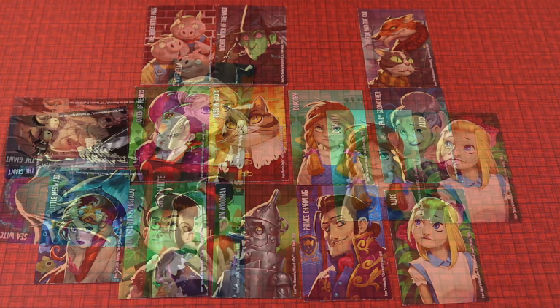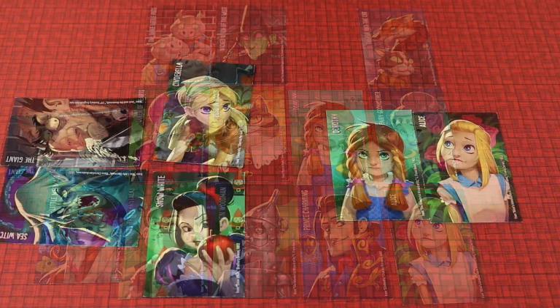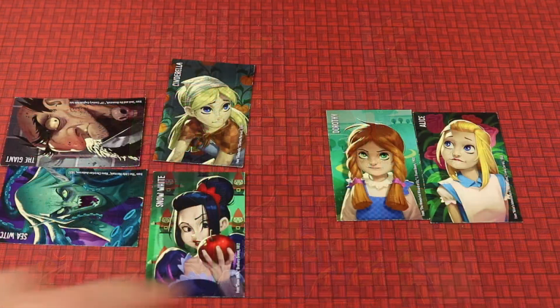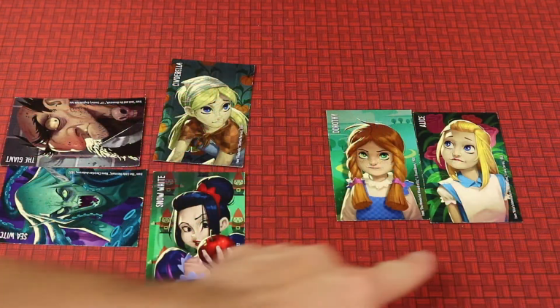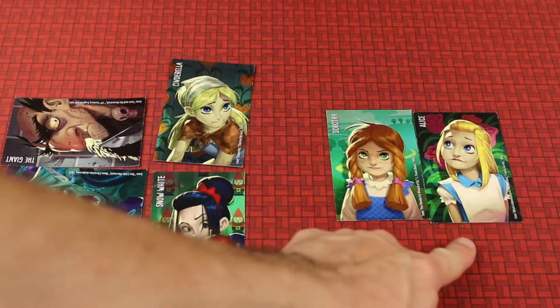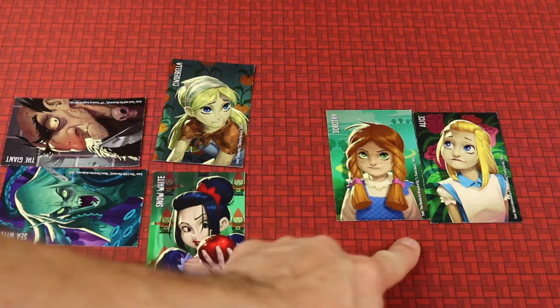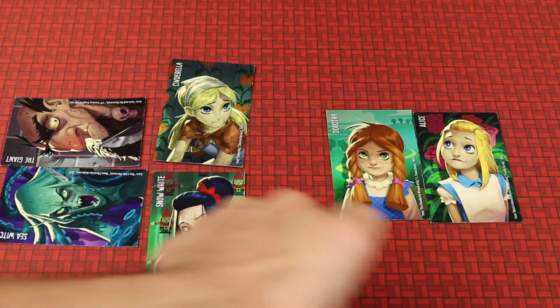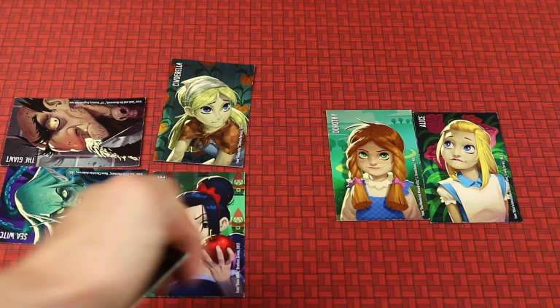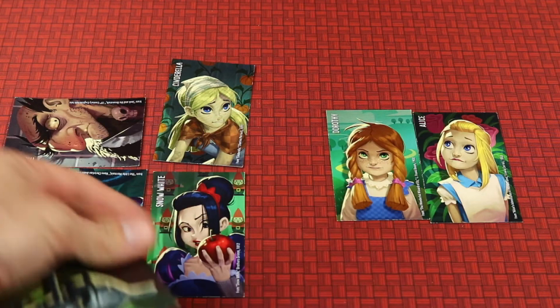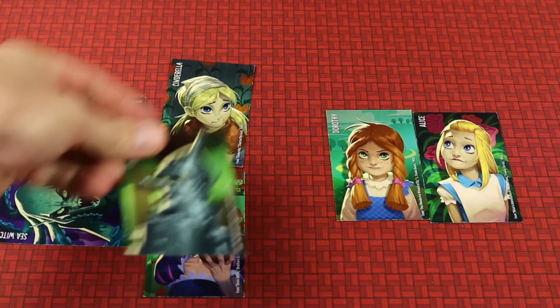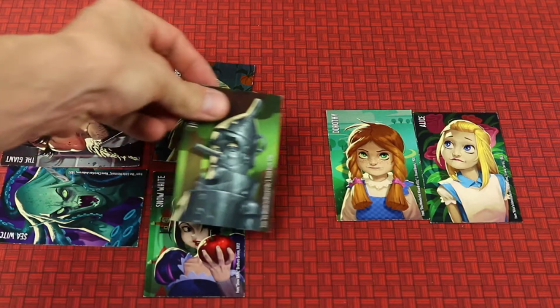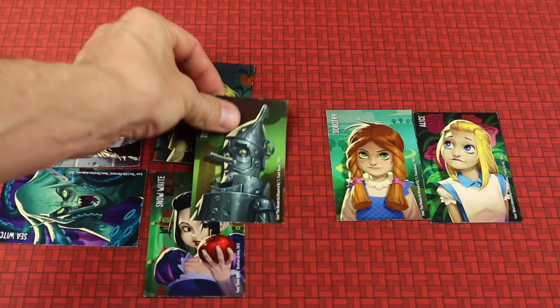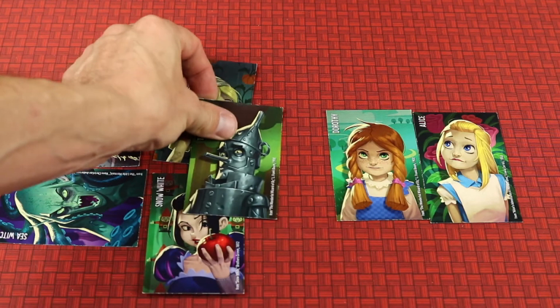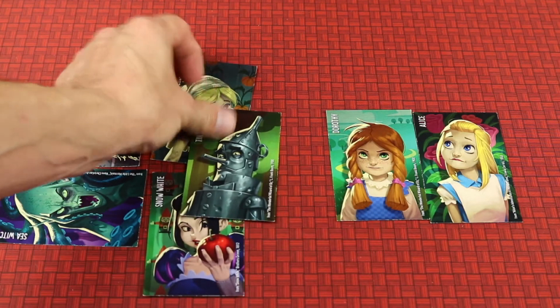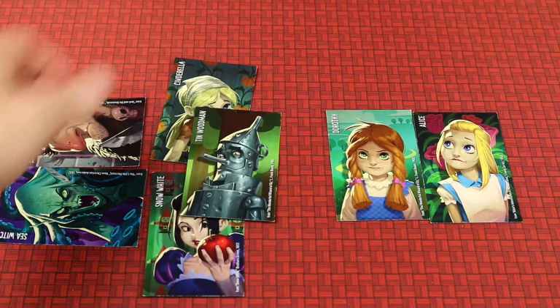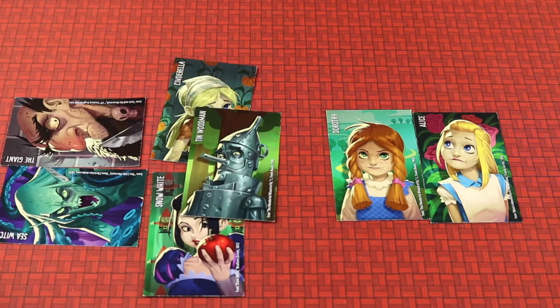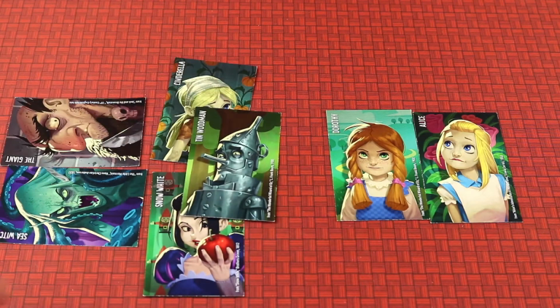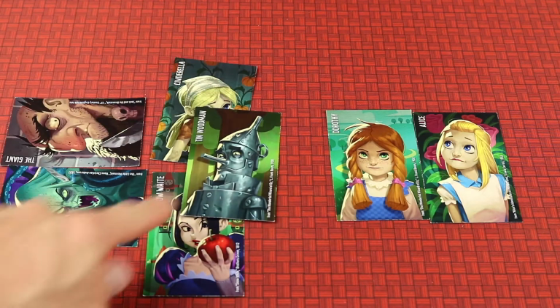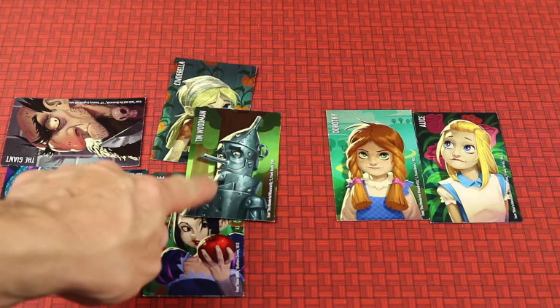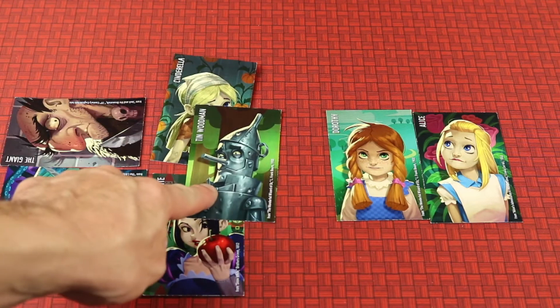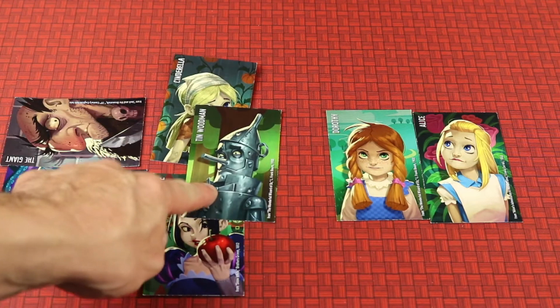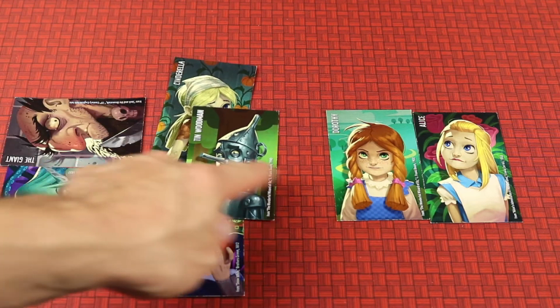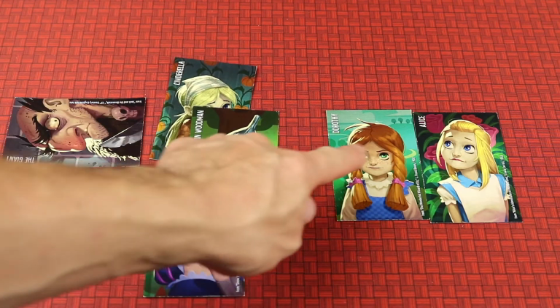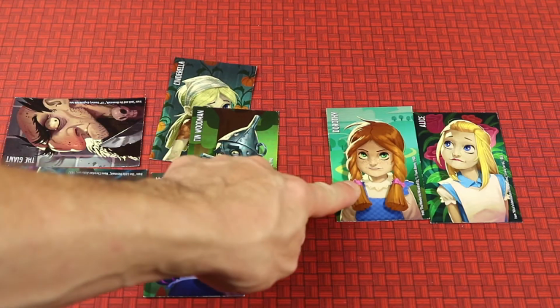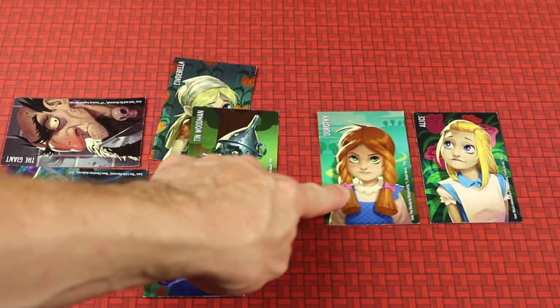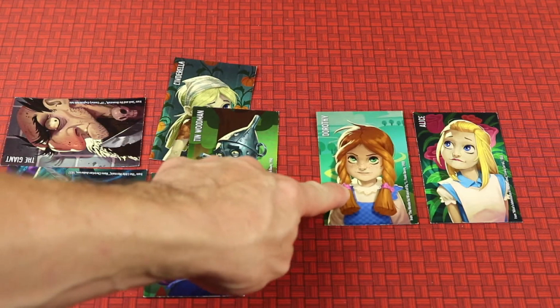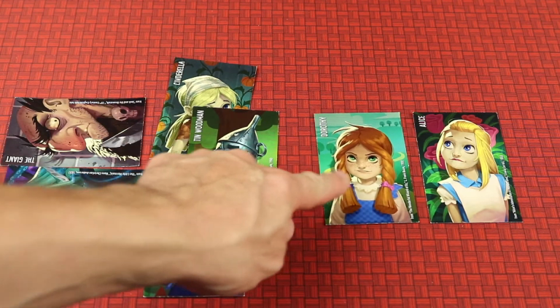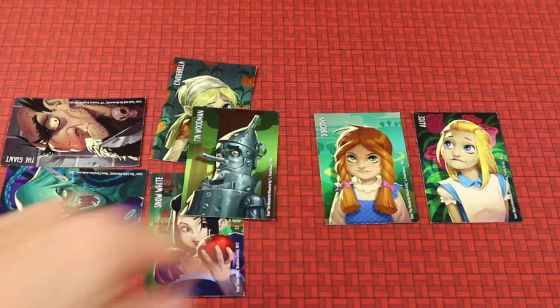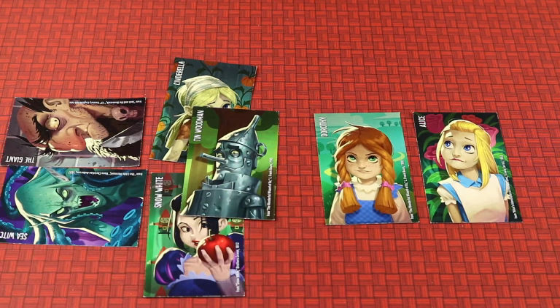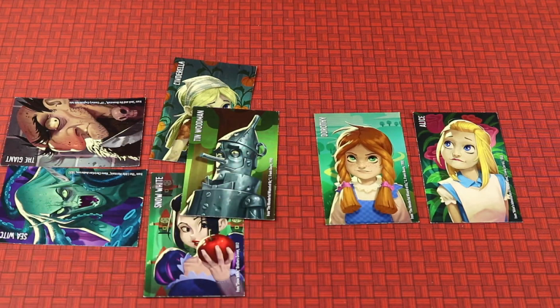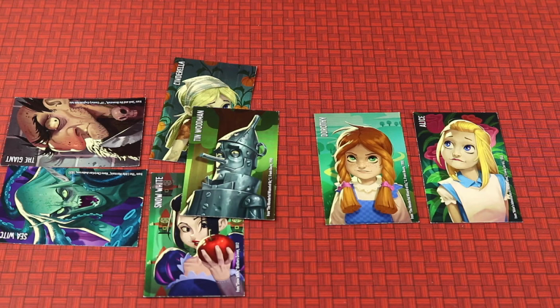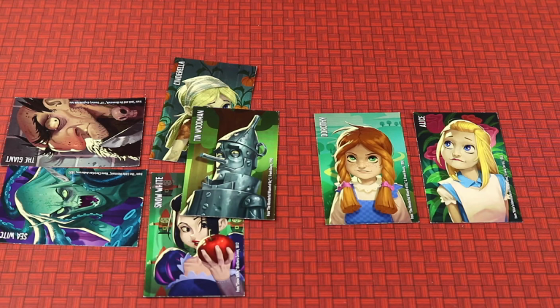If you make it this far, you're down to the last two cards and the last clue from the clue giver's hand — like the Woodman. Maybe it's Dorothy. If so, you win.